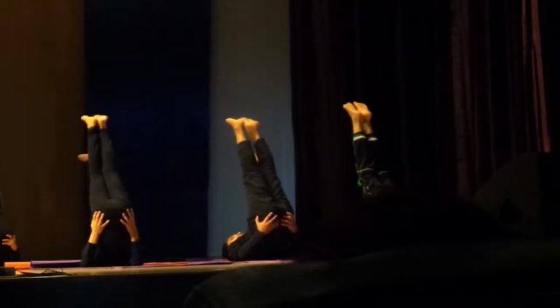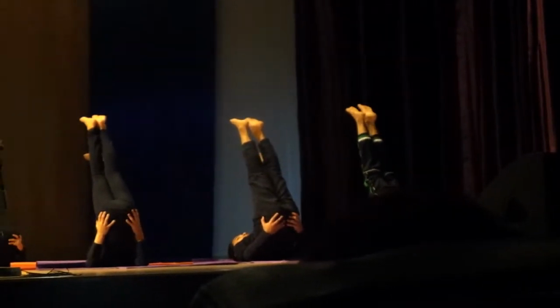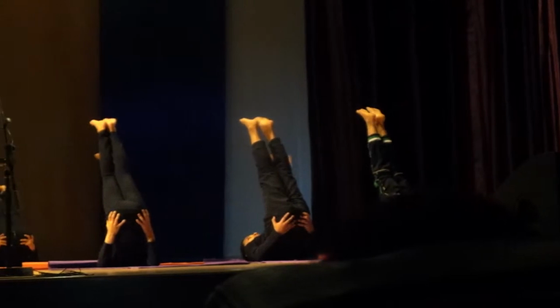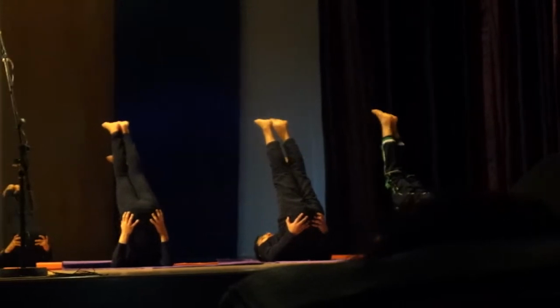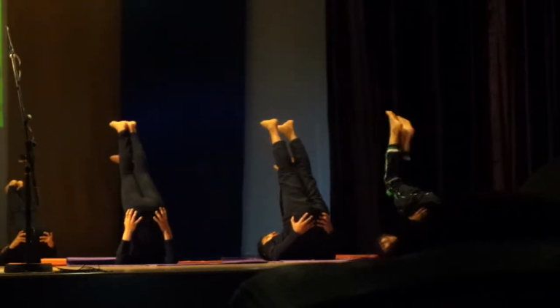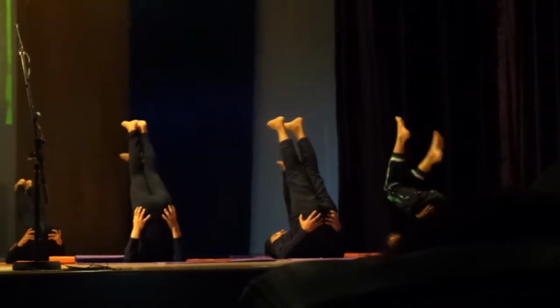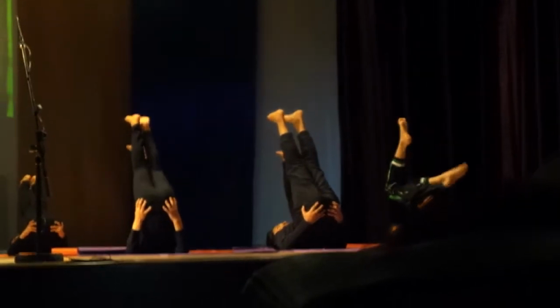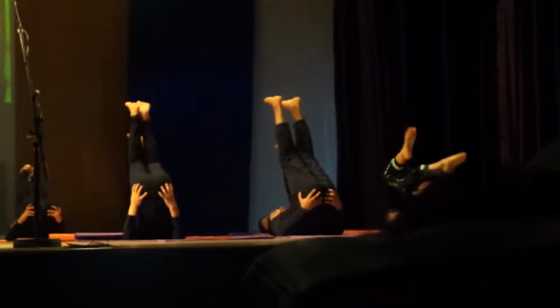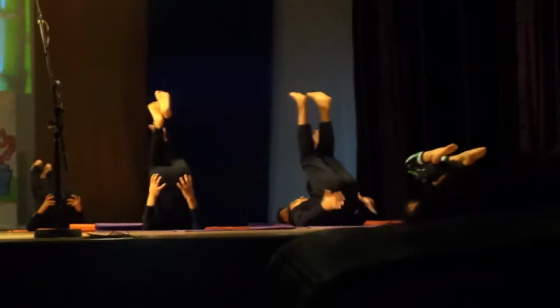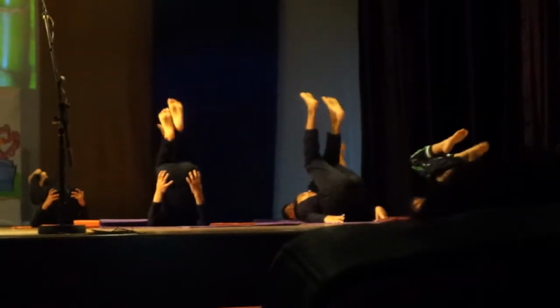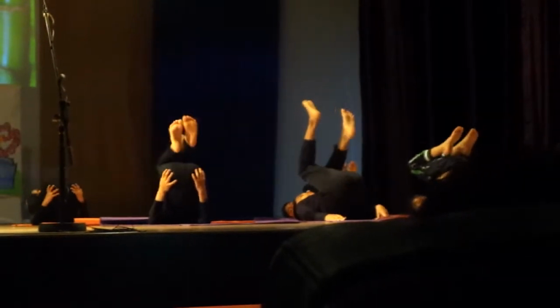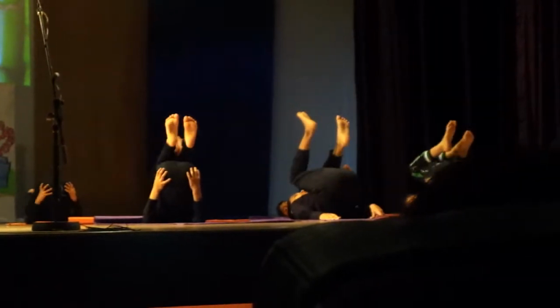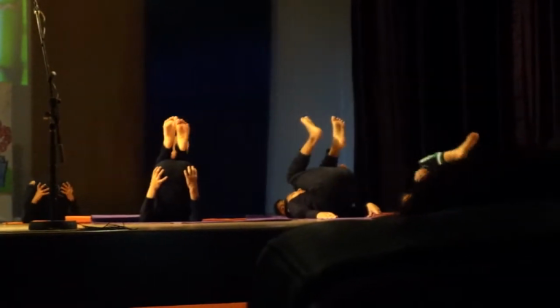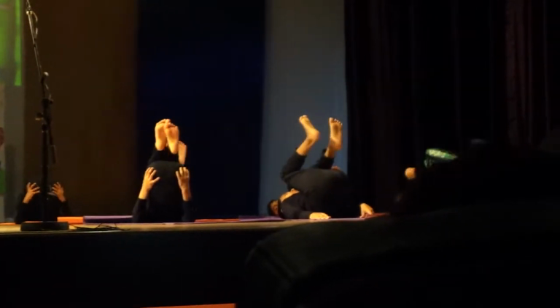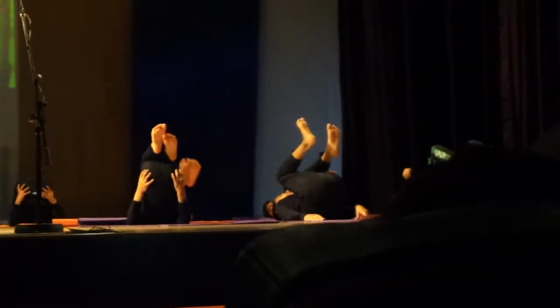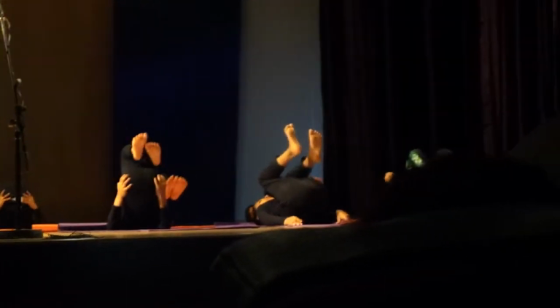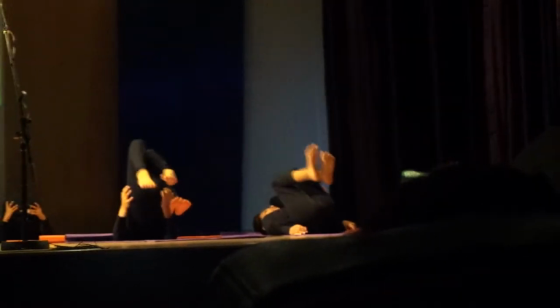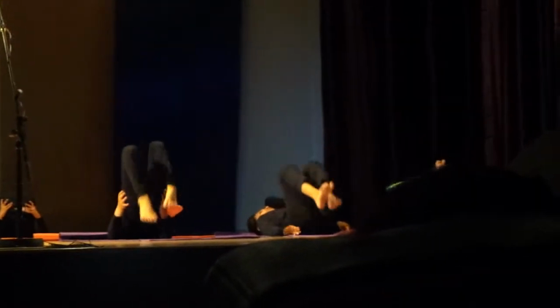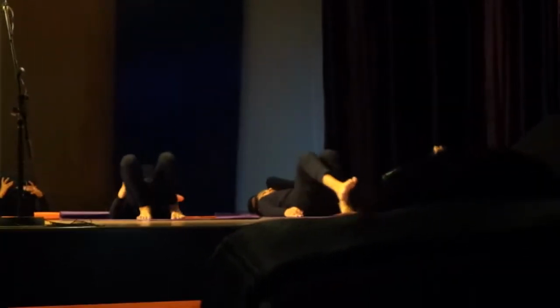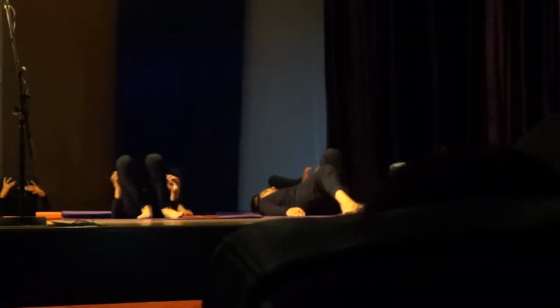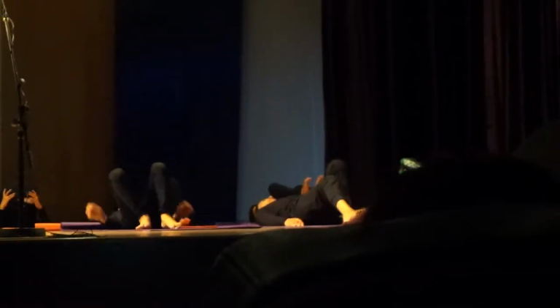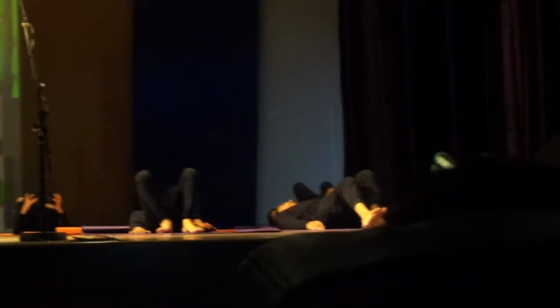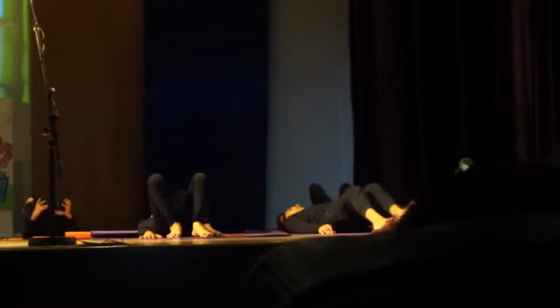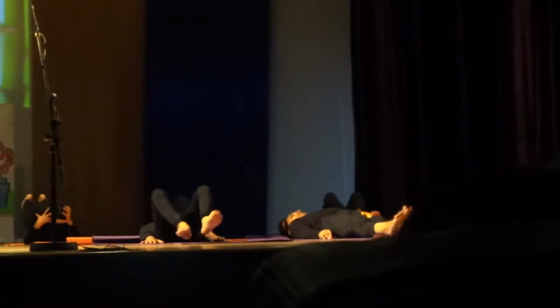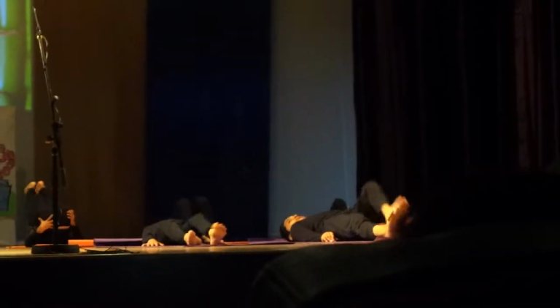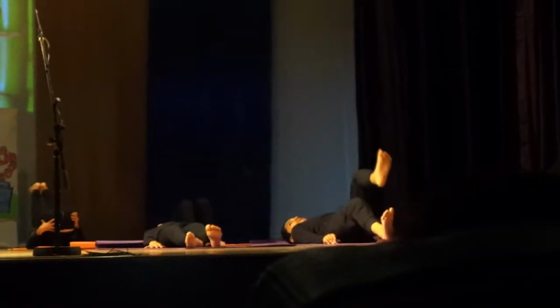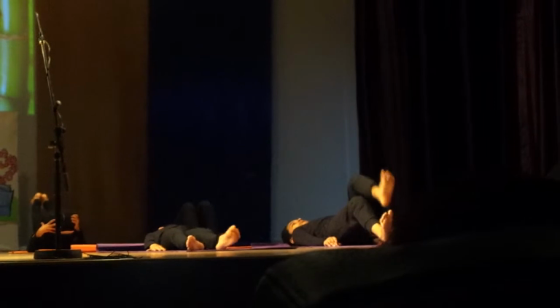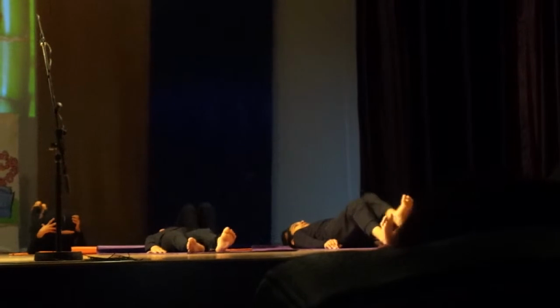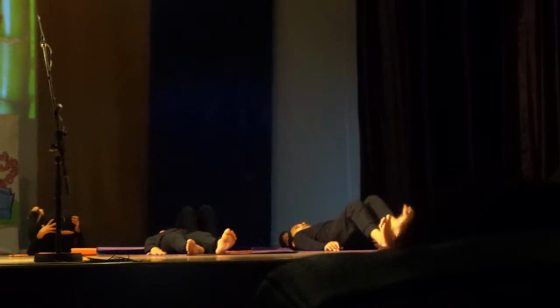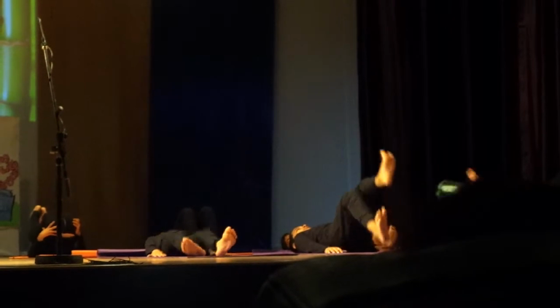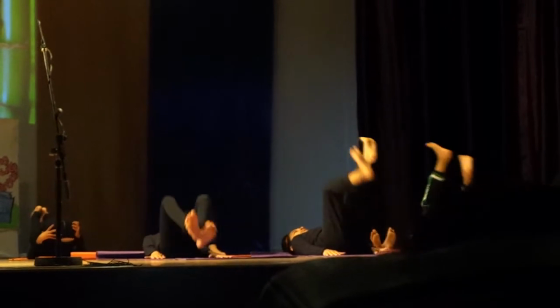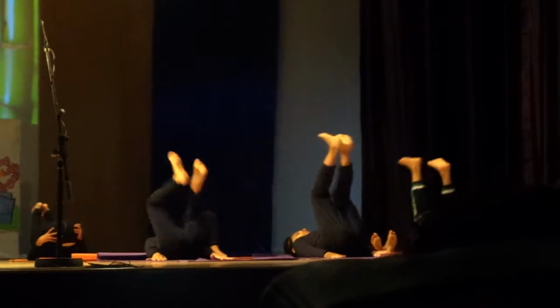Halasana. This asana stimulates blood circulation. The face becomes bright and youthful.